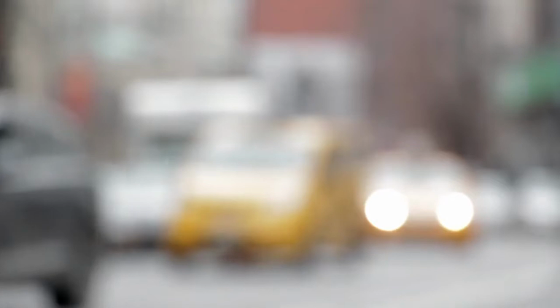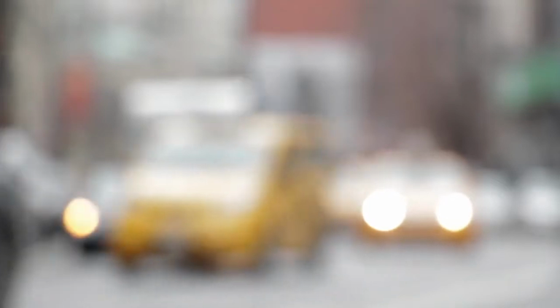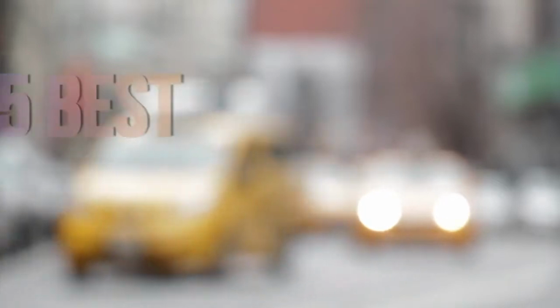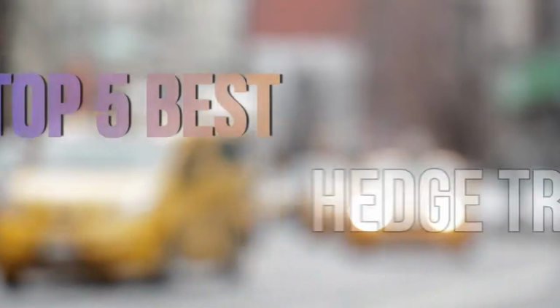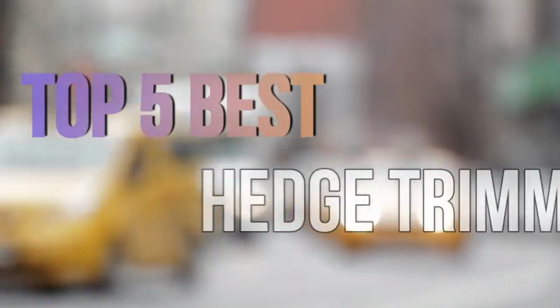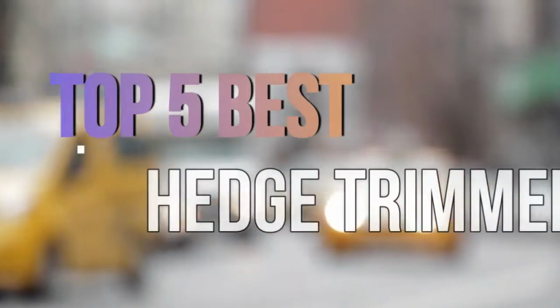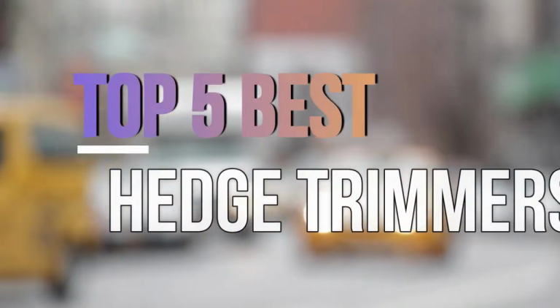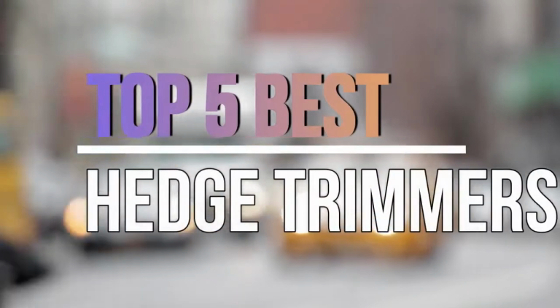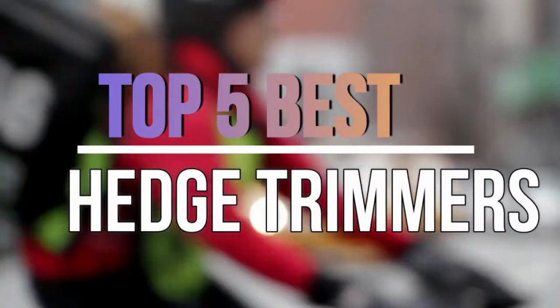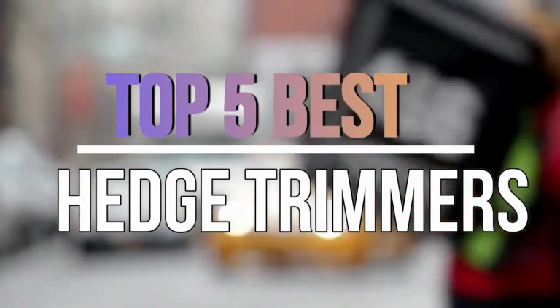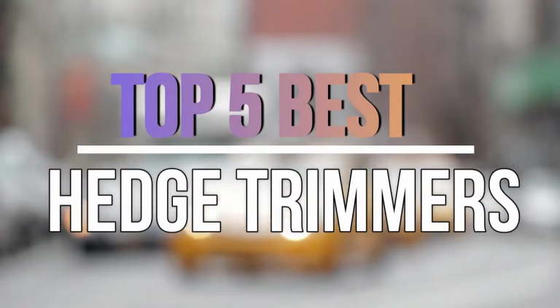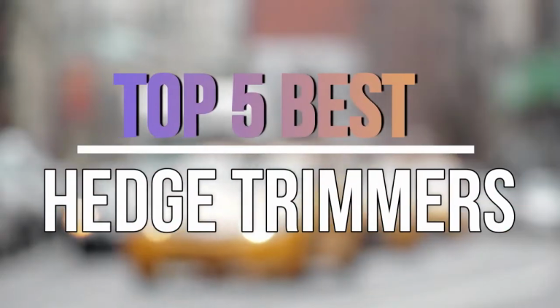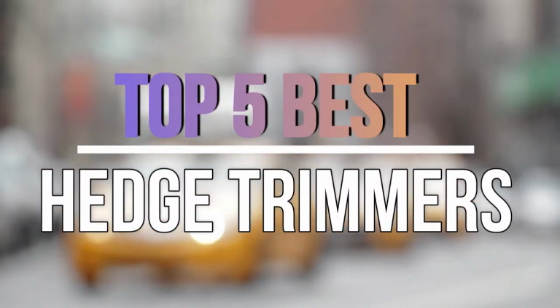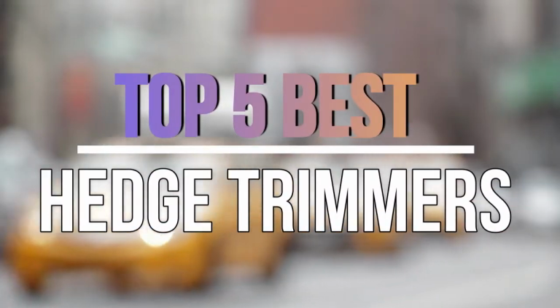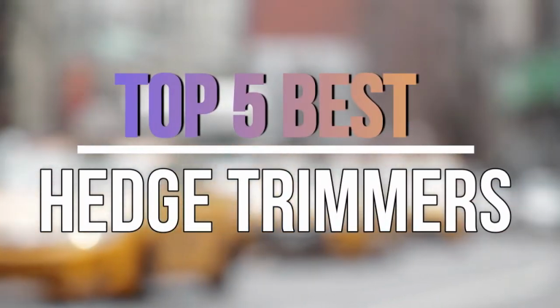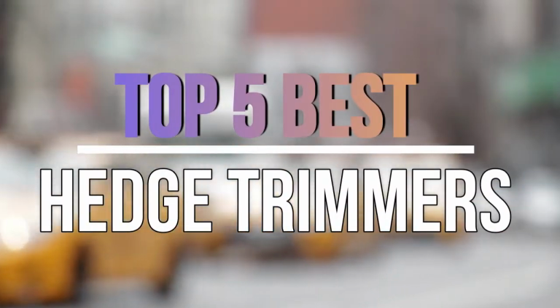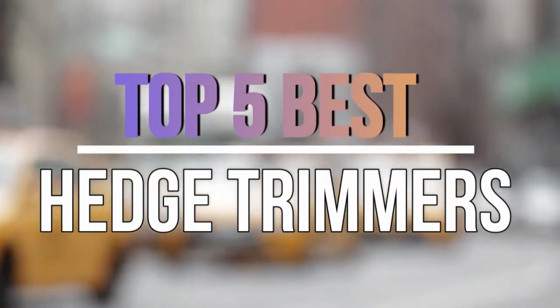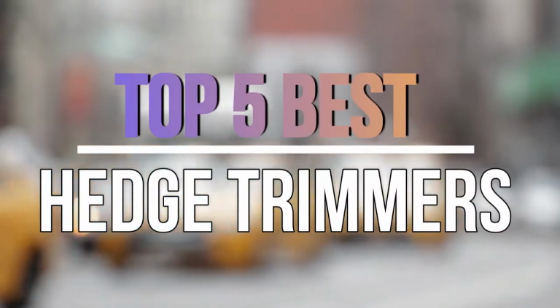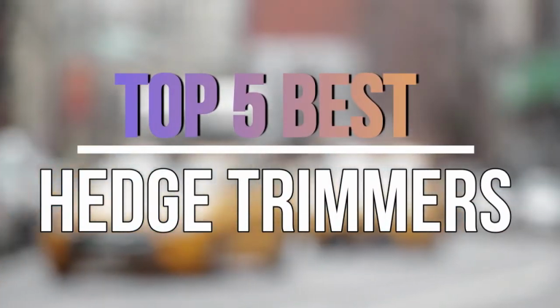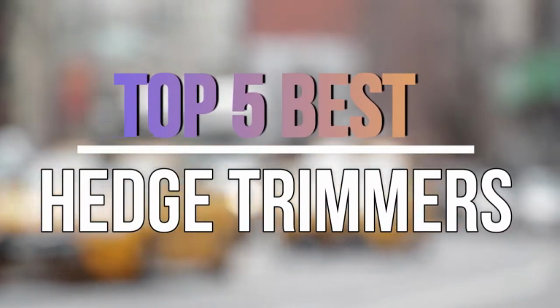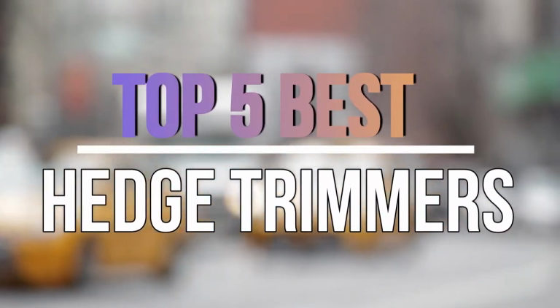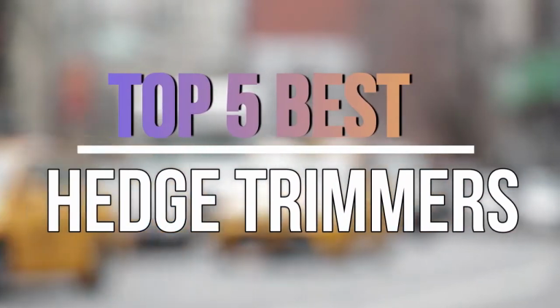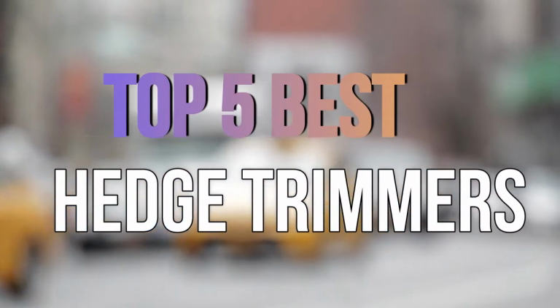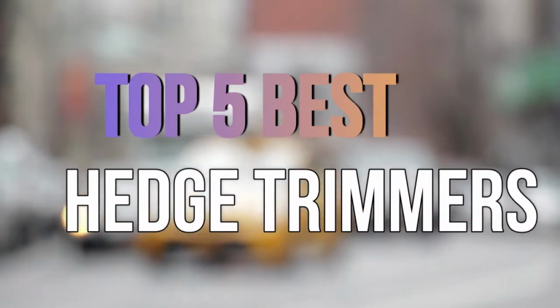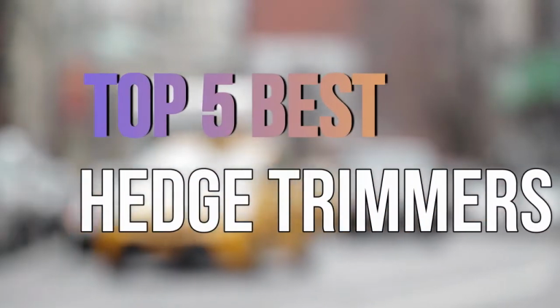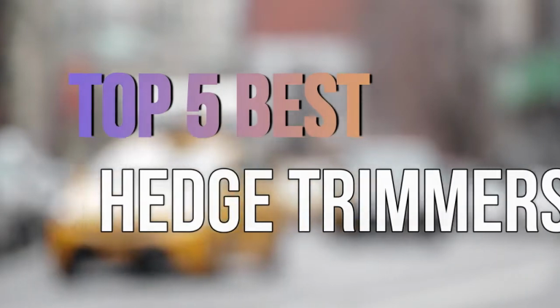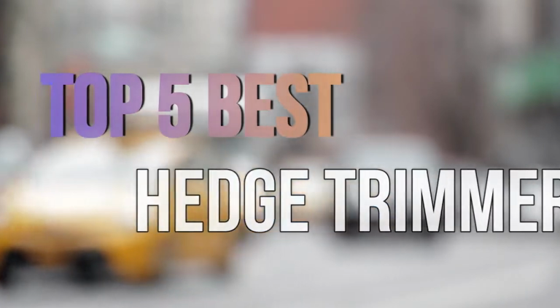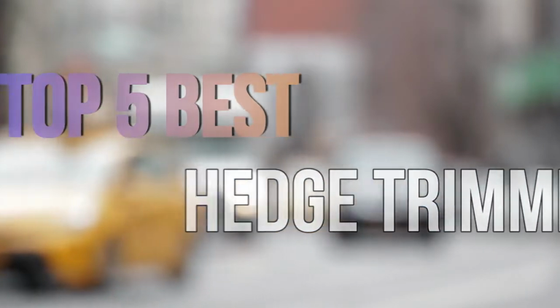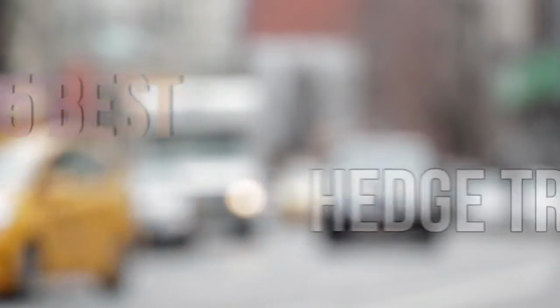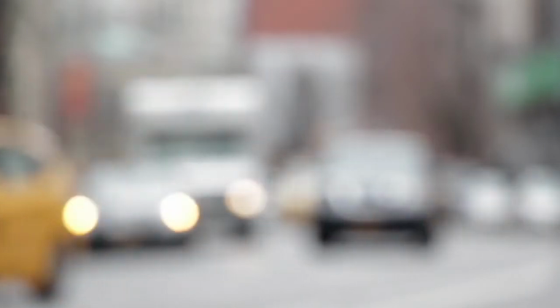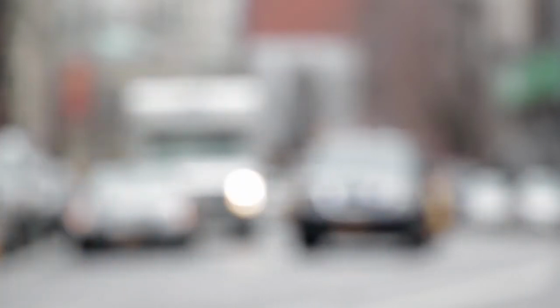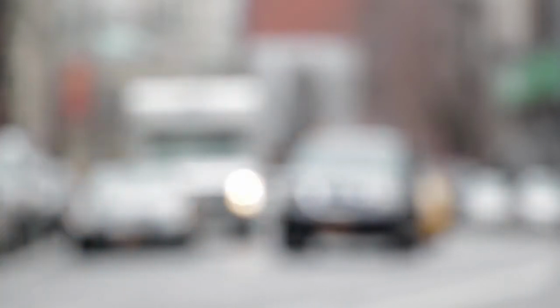Hello guys, today in this video we are going to help you to find out the best hedge trimmers in the market. Let's get started with the video.